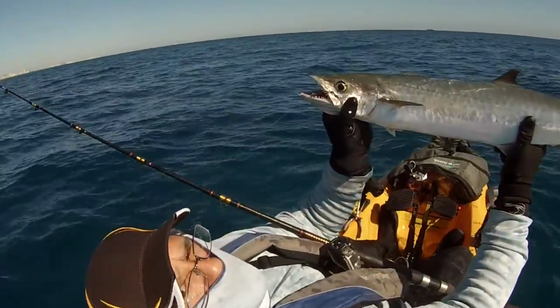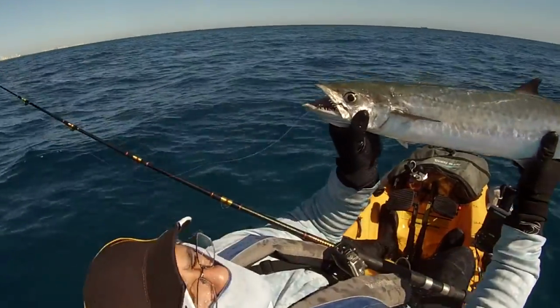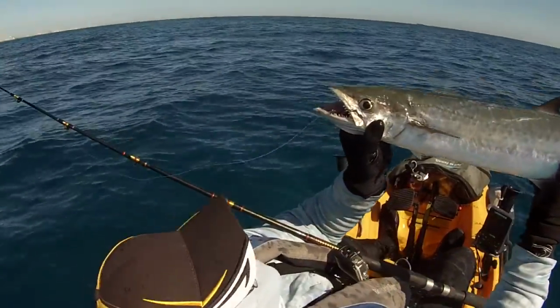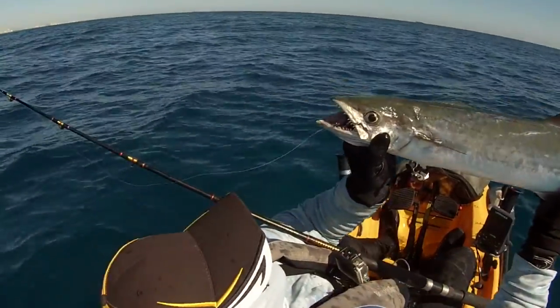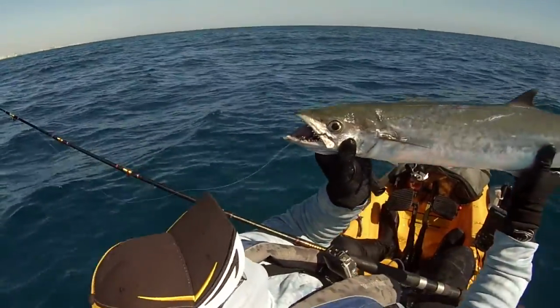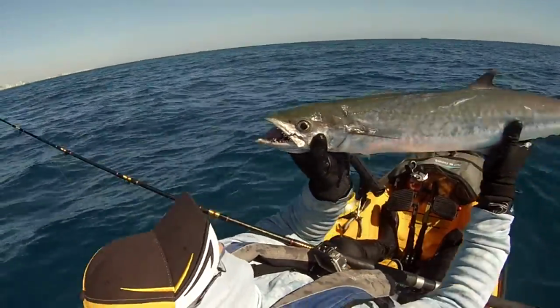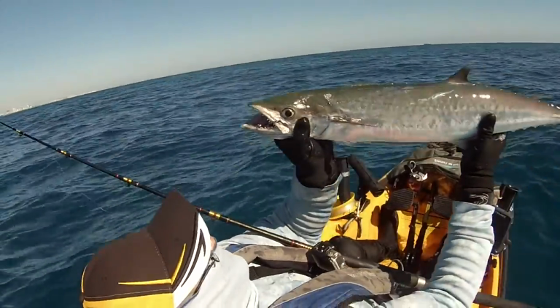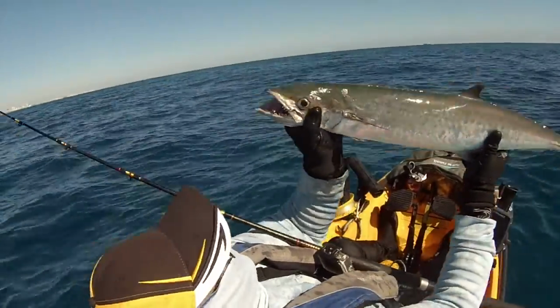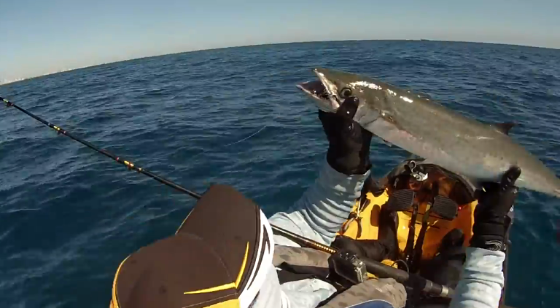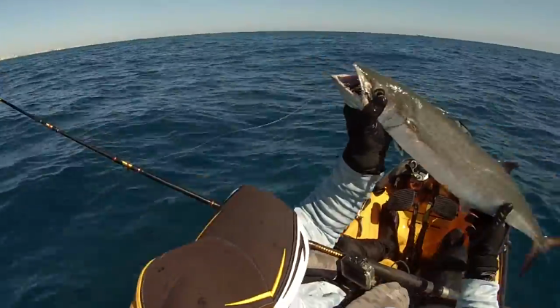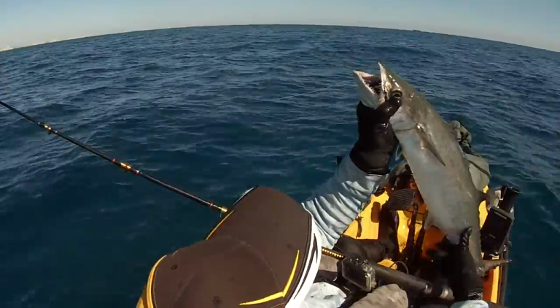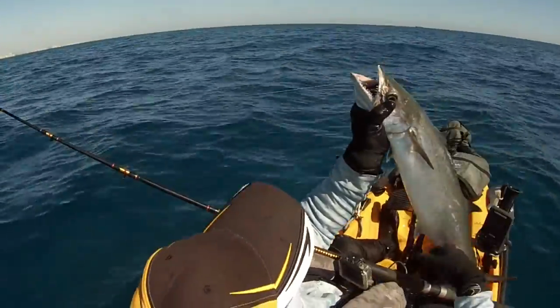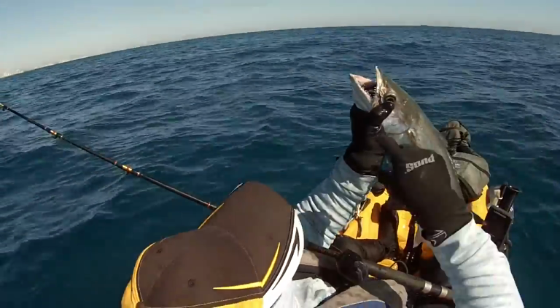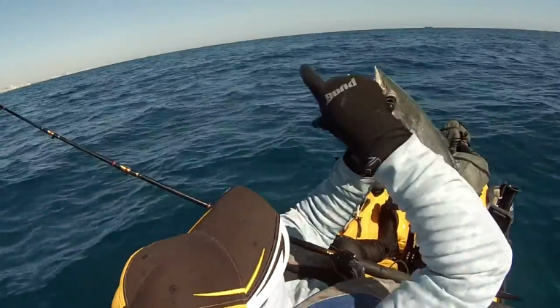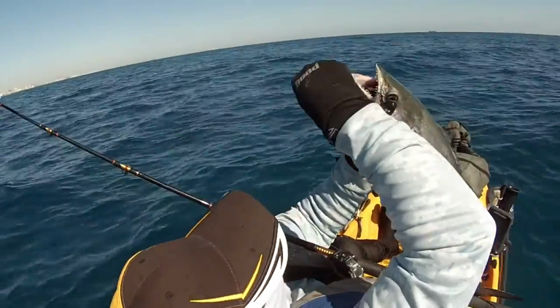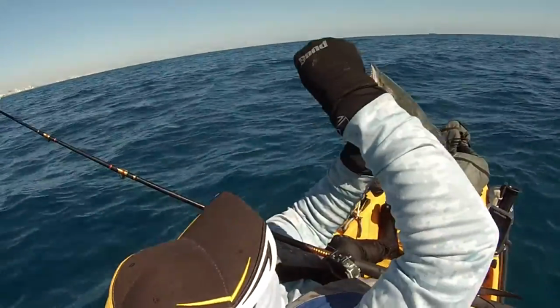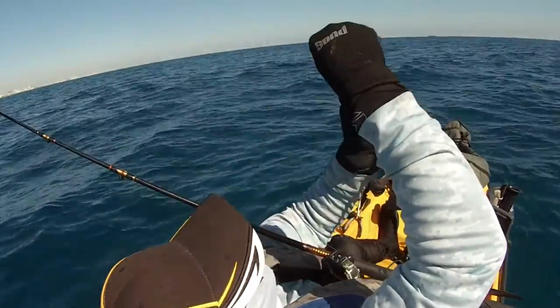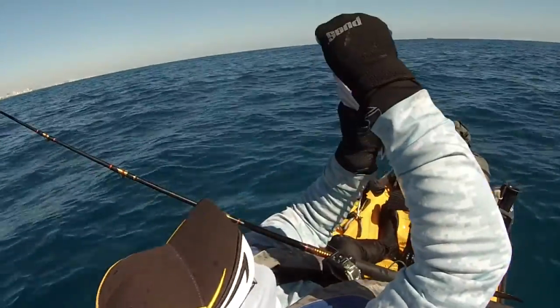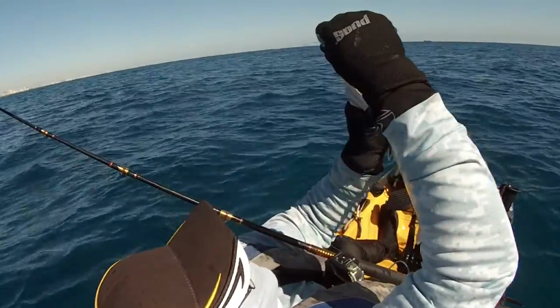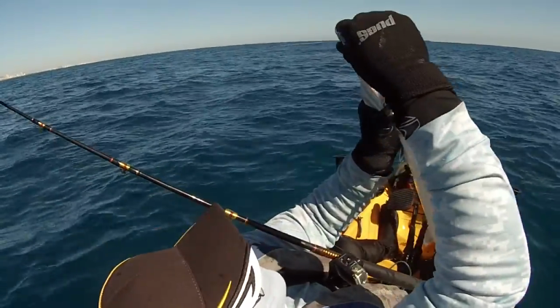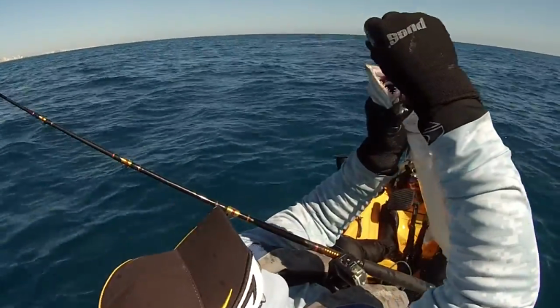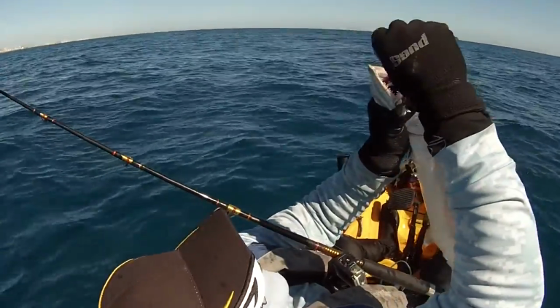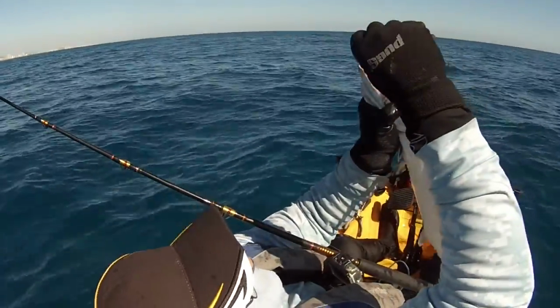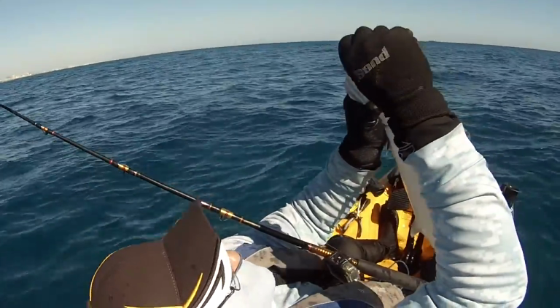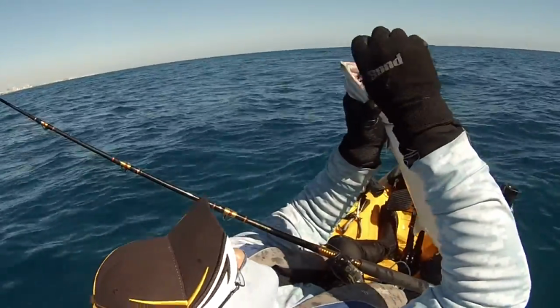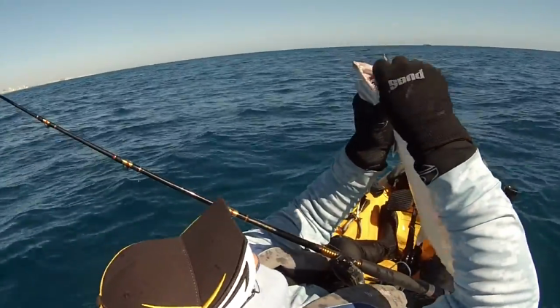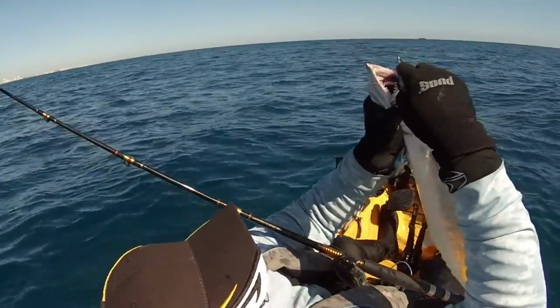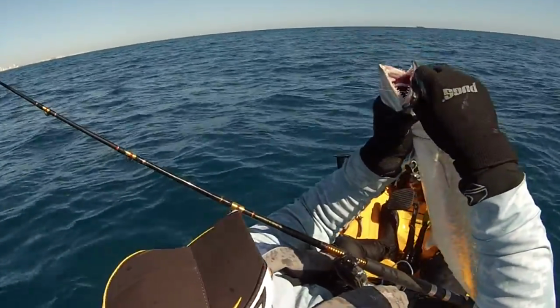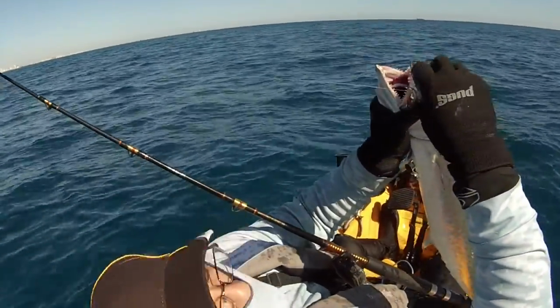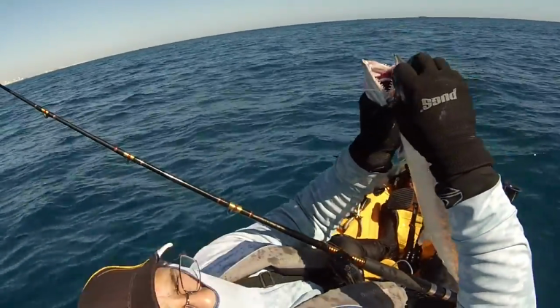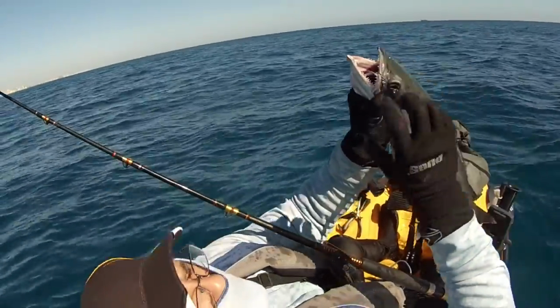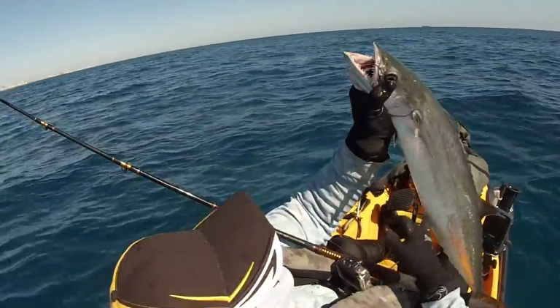On a circle hook with 30-pound fluorocarbon.